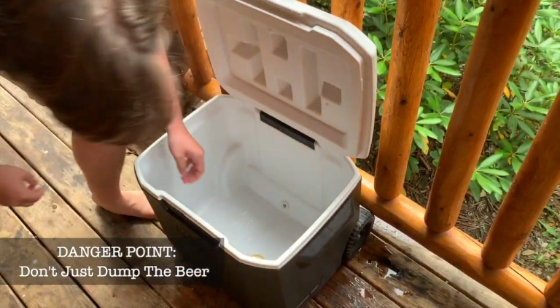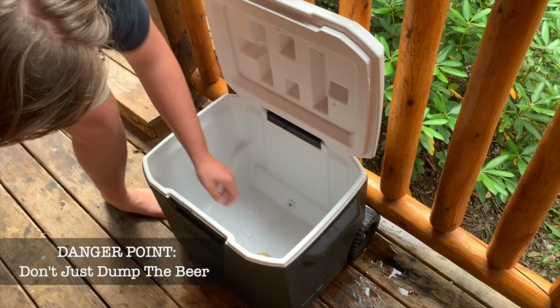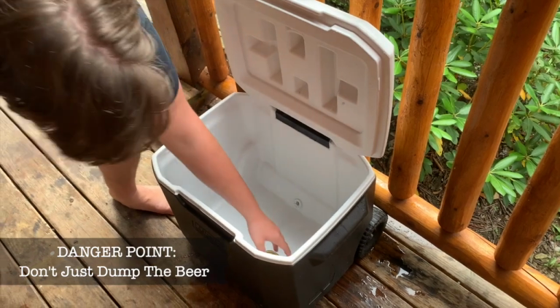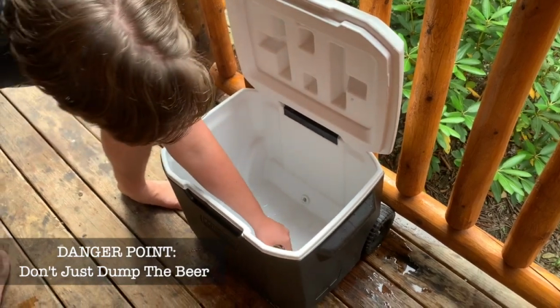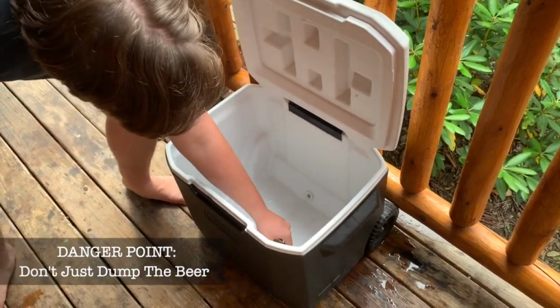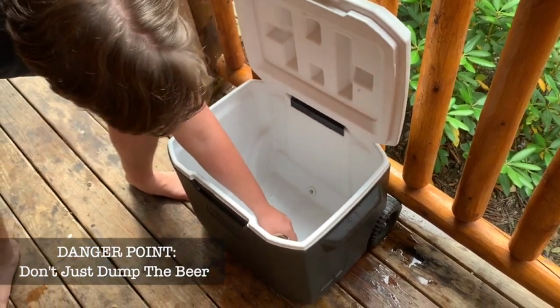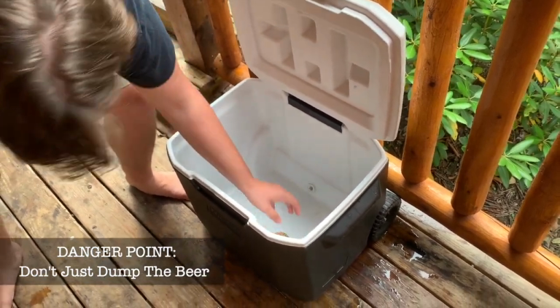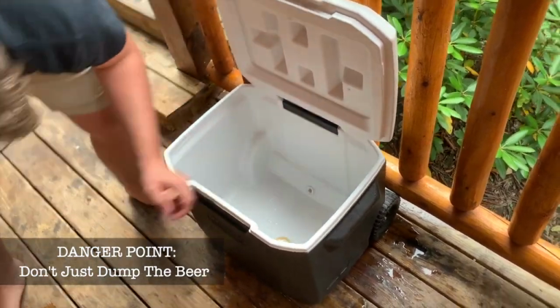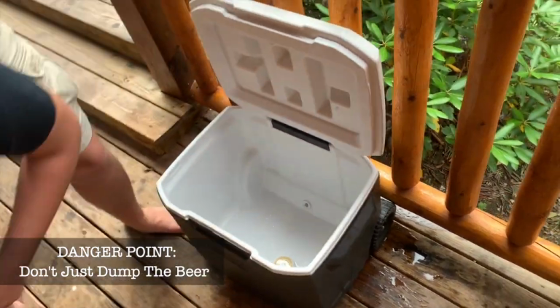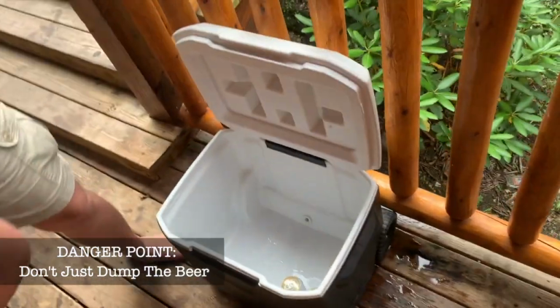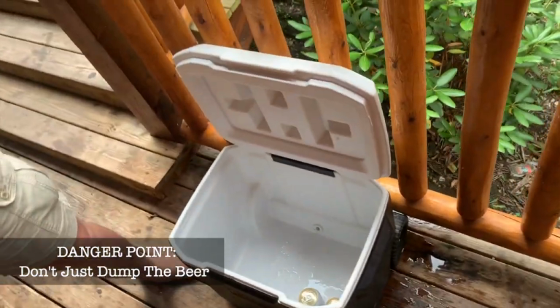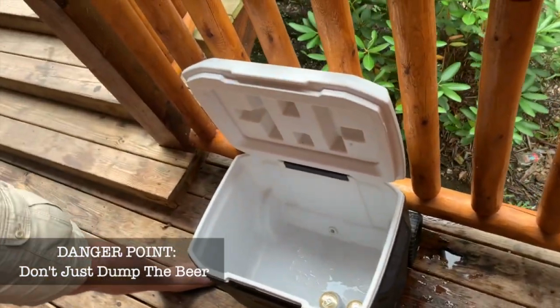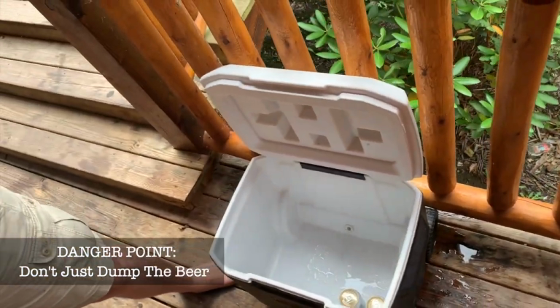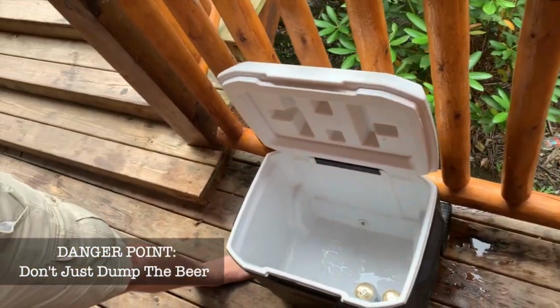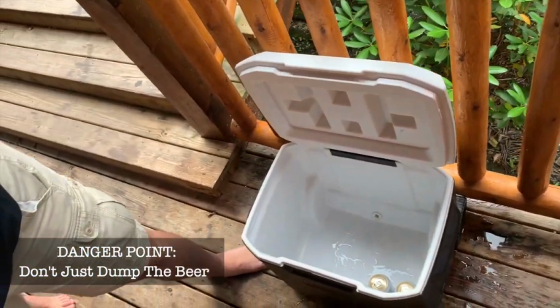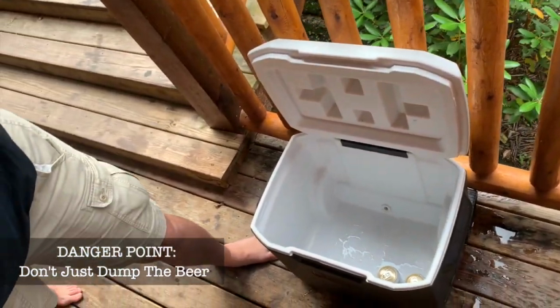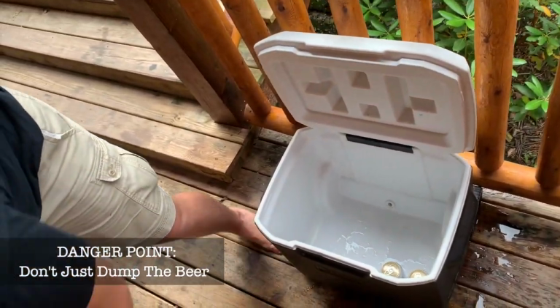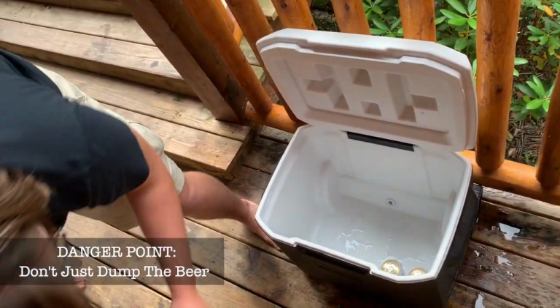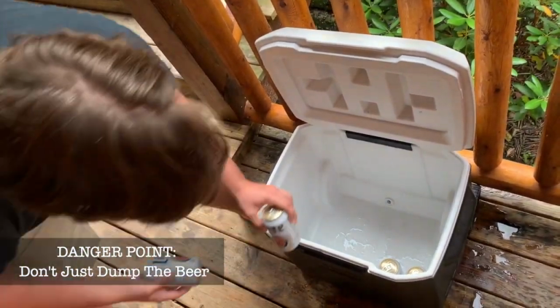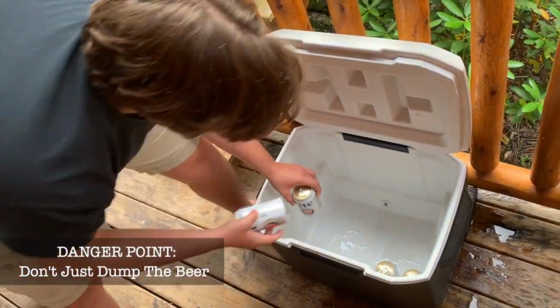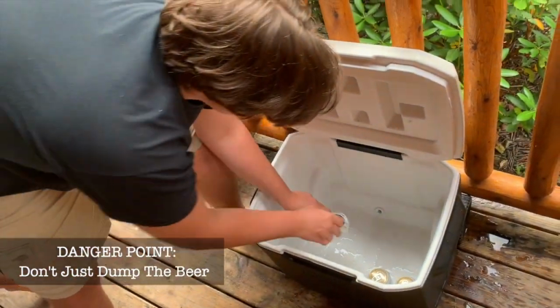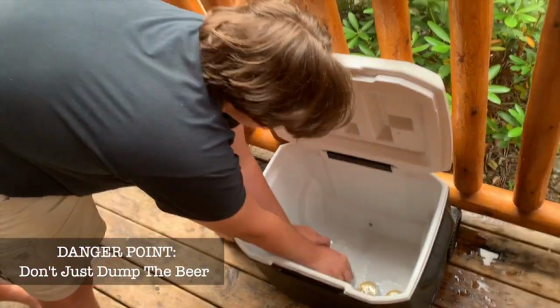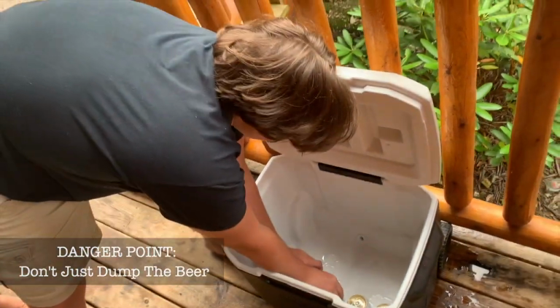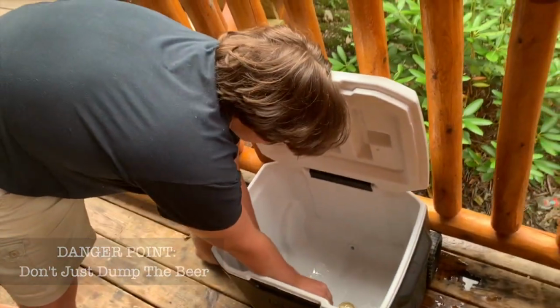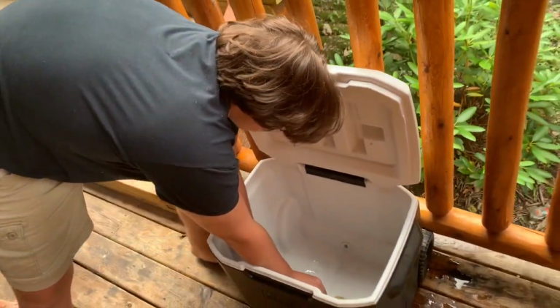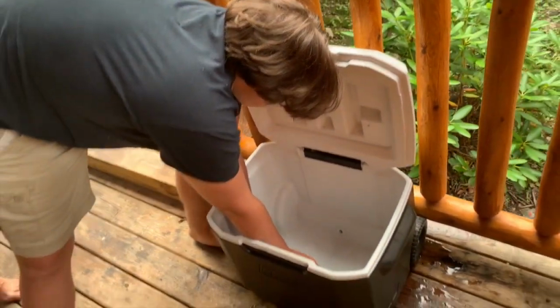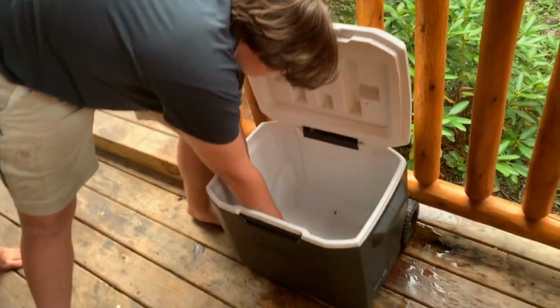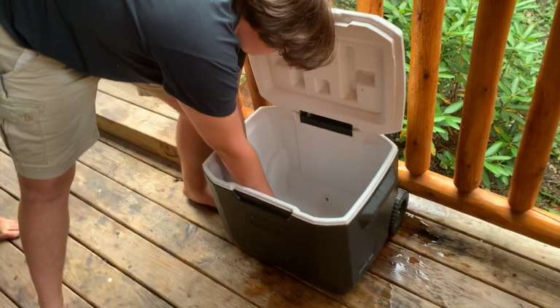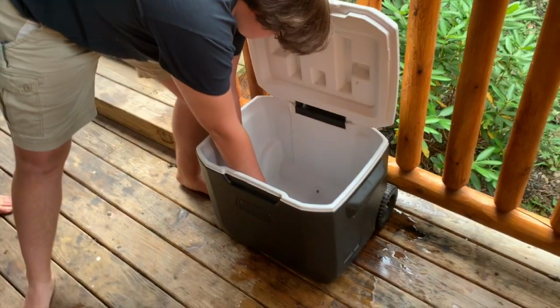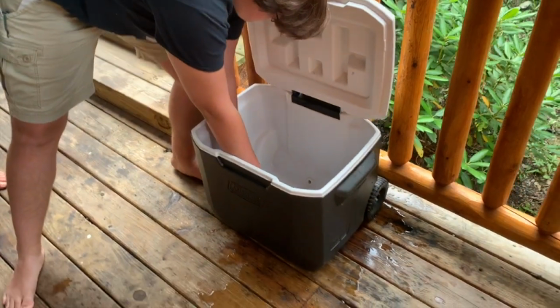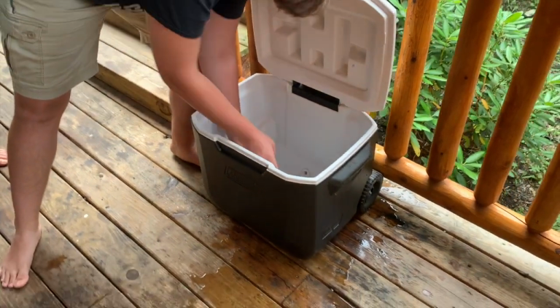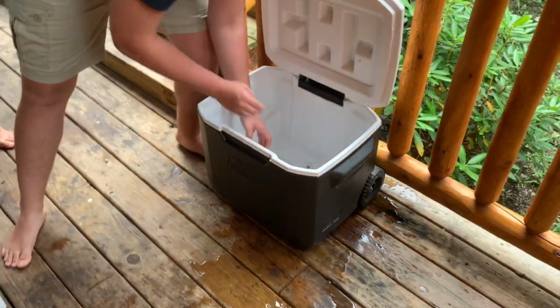And you know what else you're going to do? You're going to shake them up, and when they get cold they can still be kind of shook up.